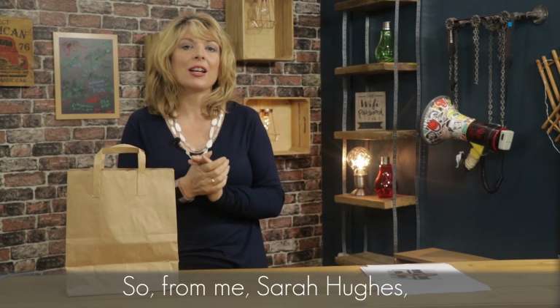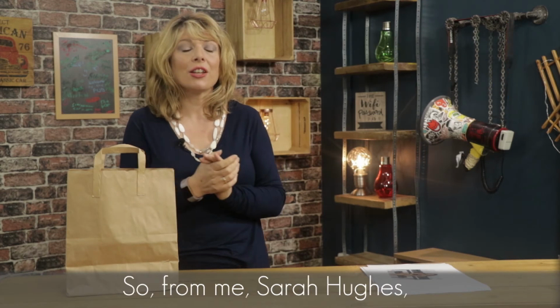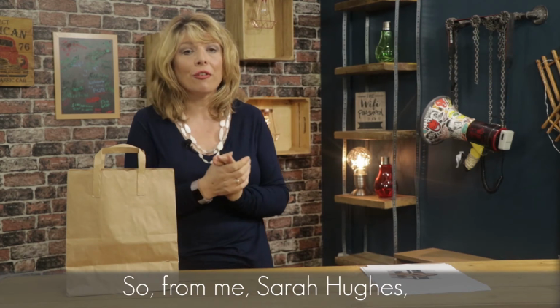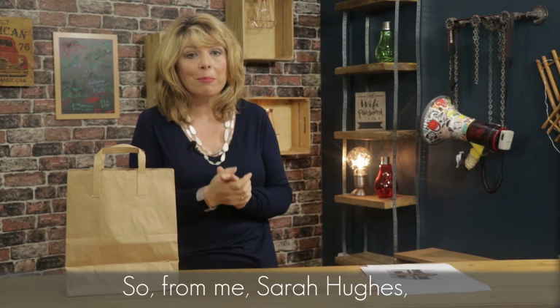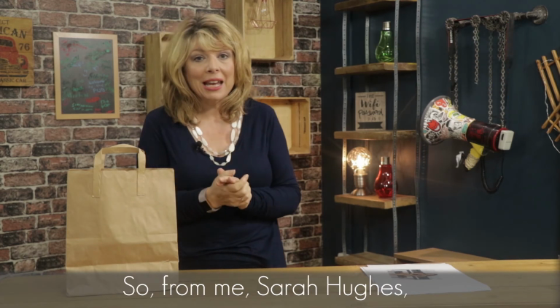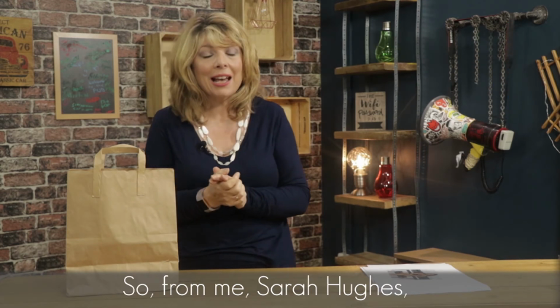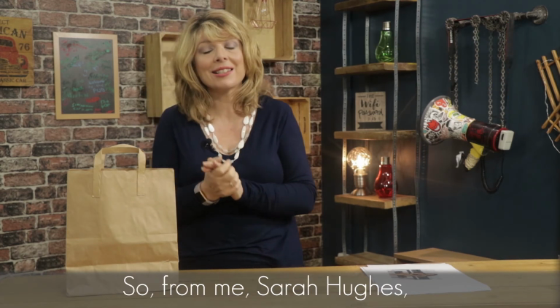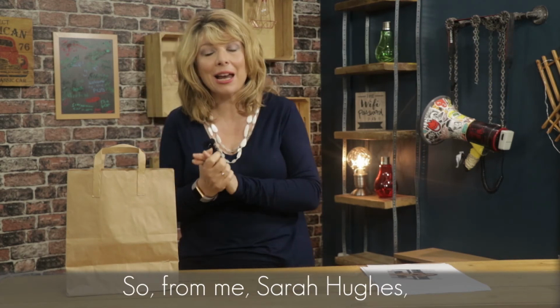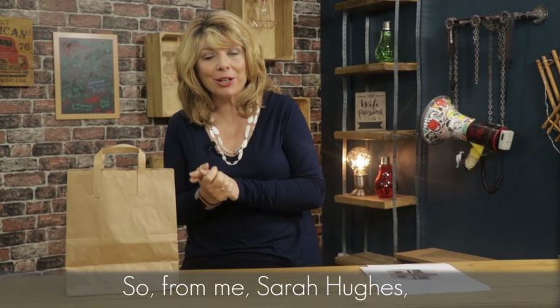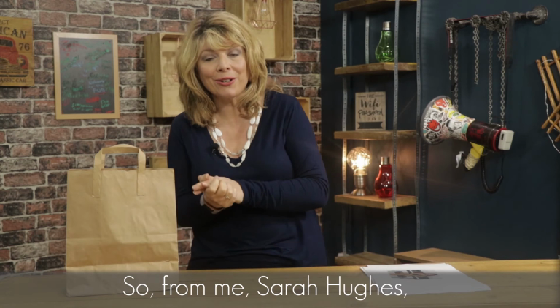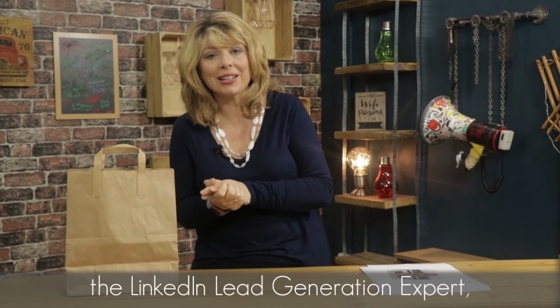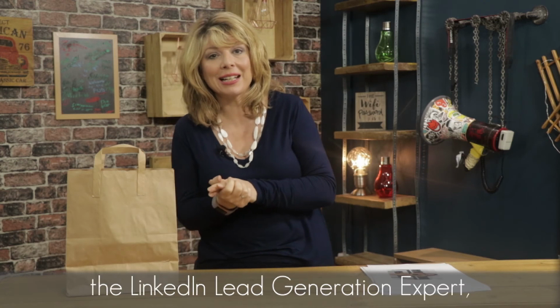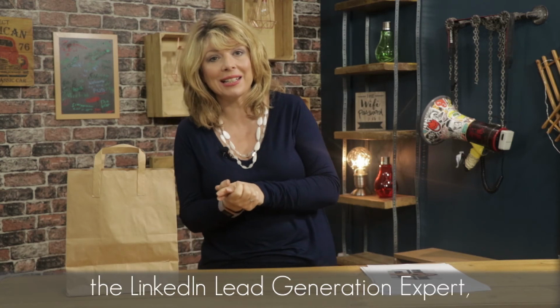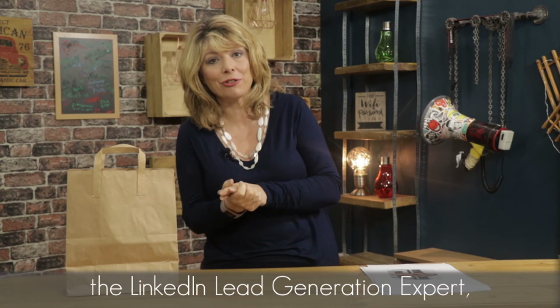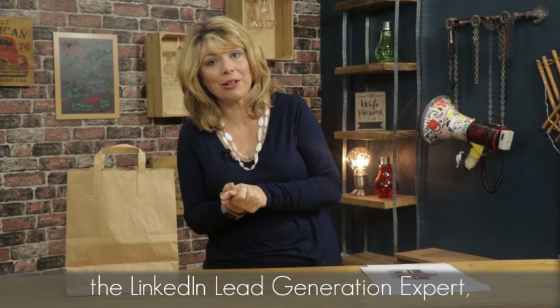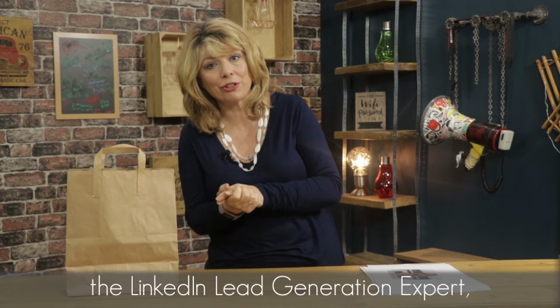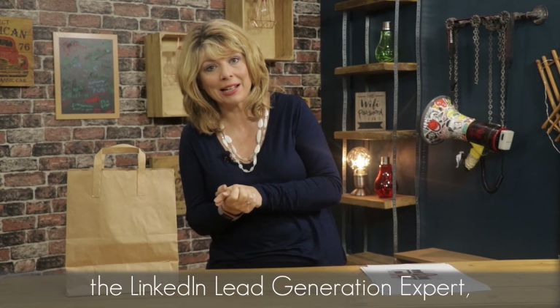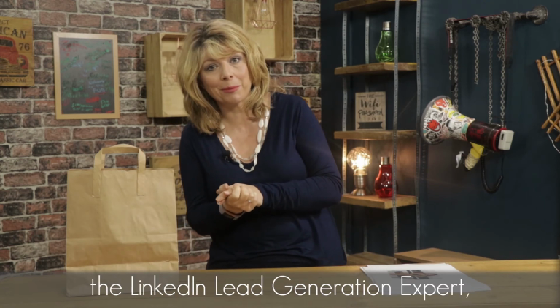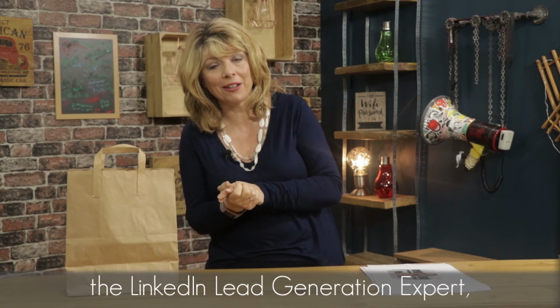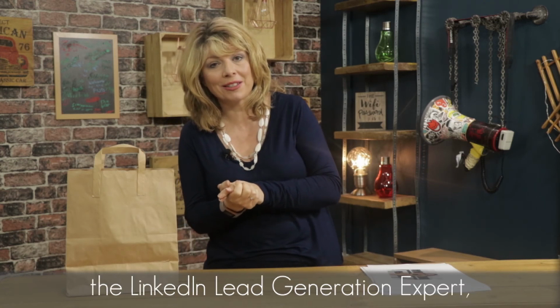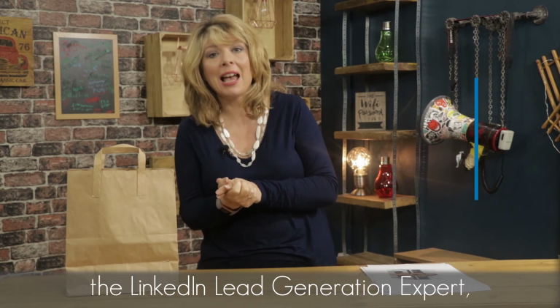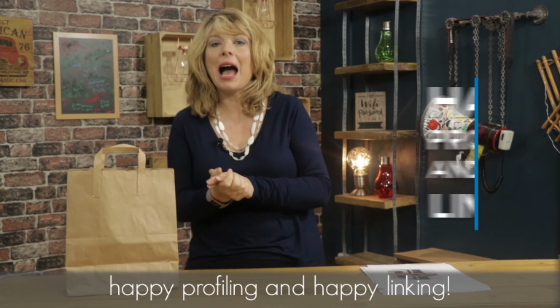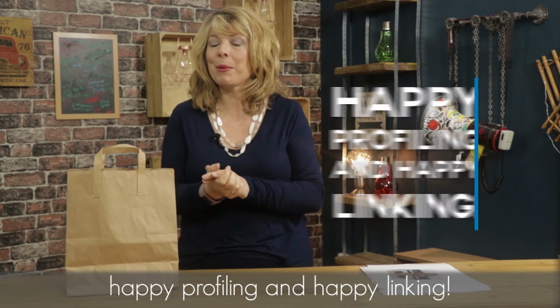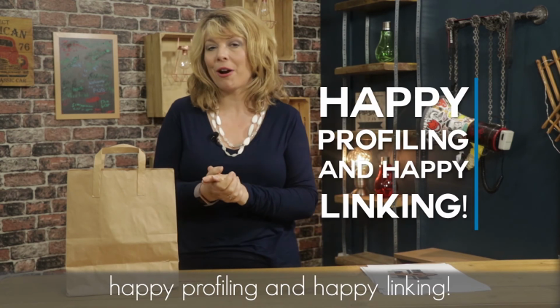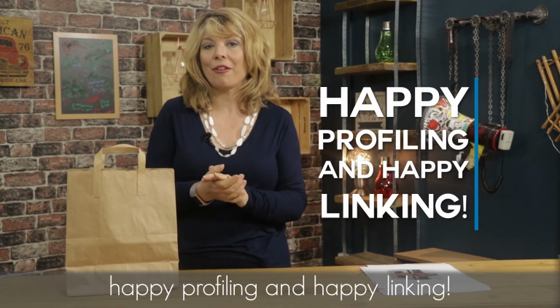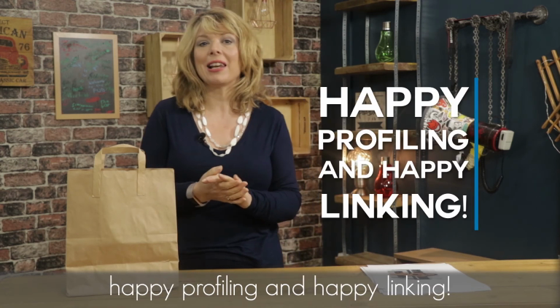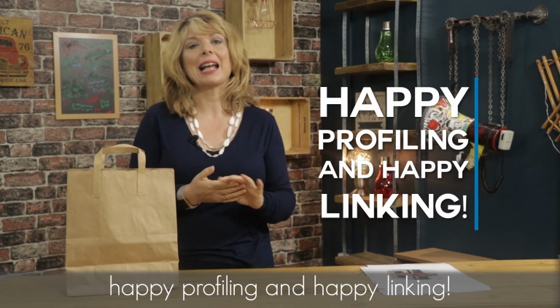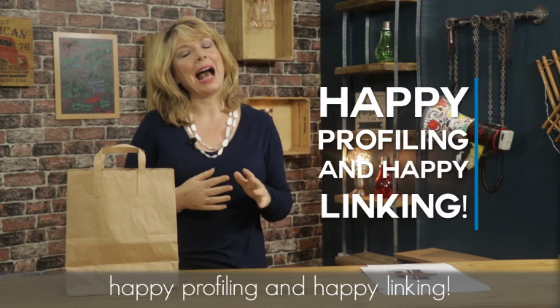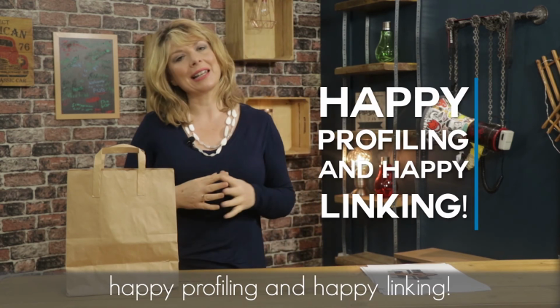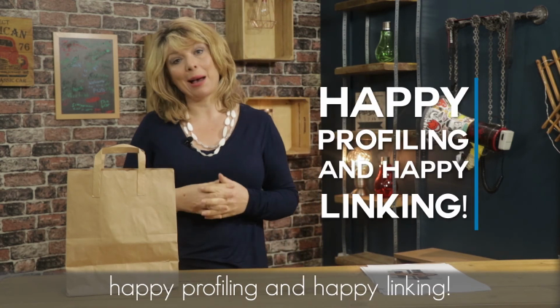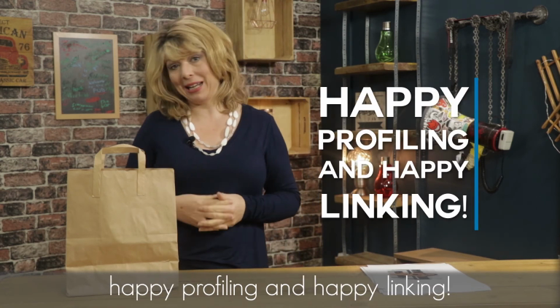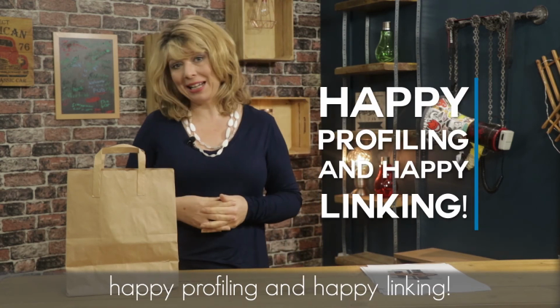So from me, Sarah Hughes, the LinkedIn lead generation expert — happy profiling and happy linking.